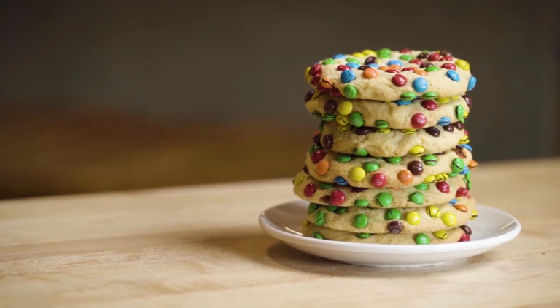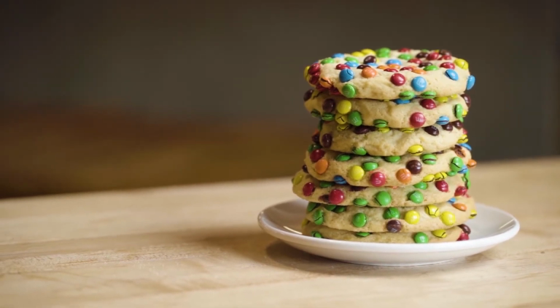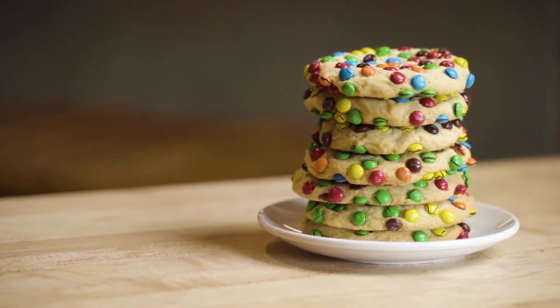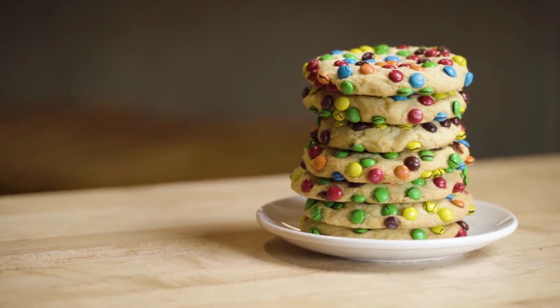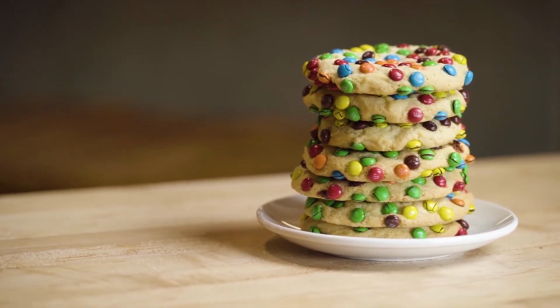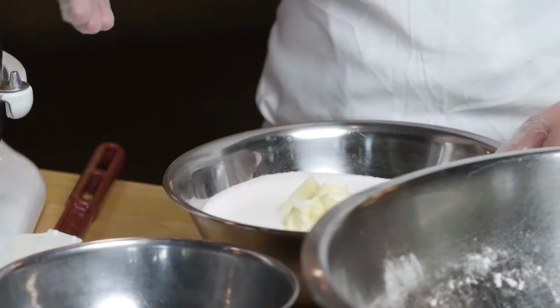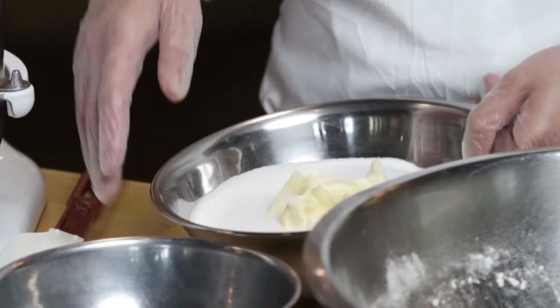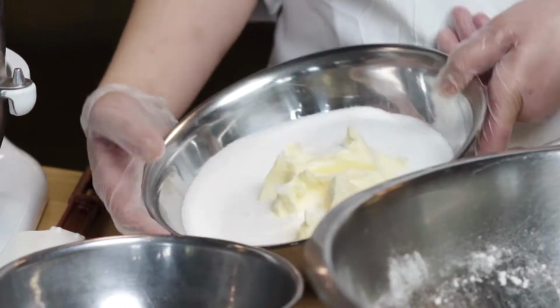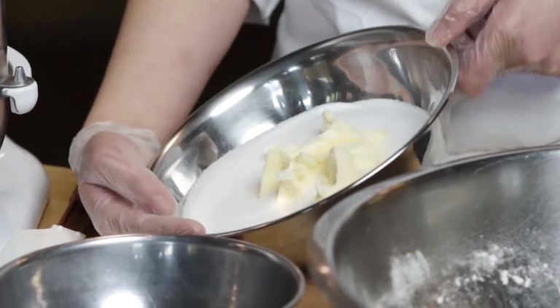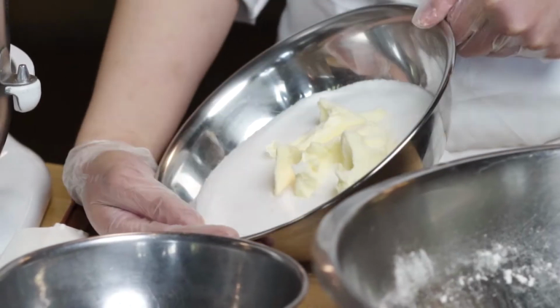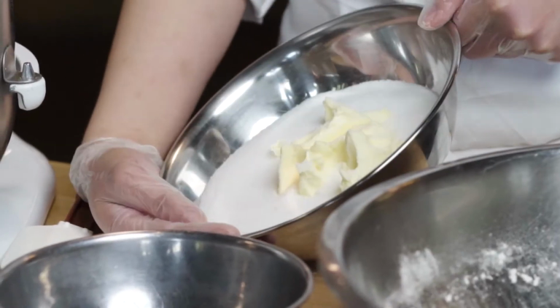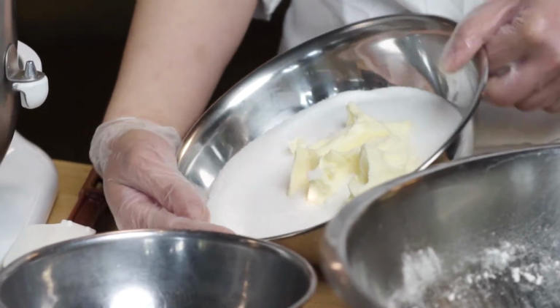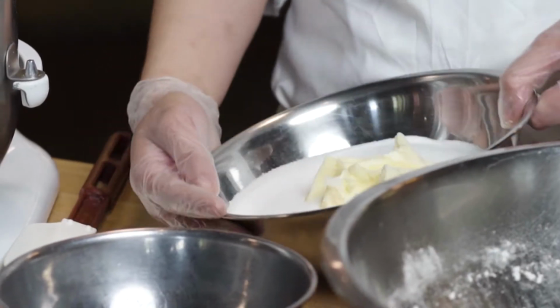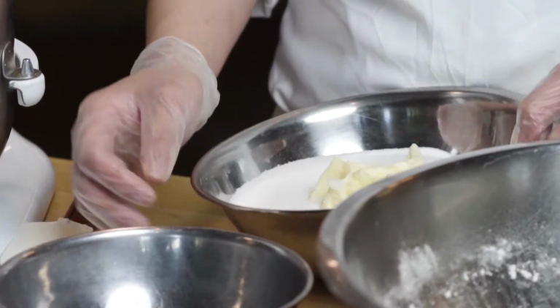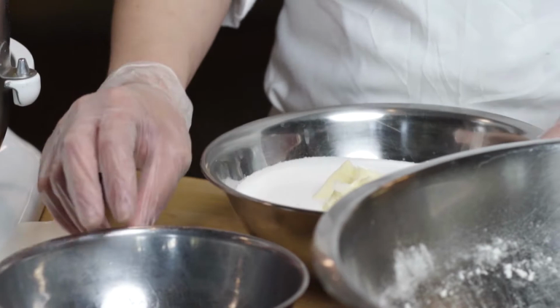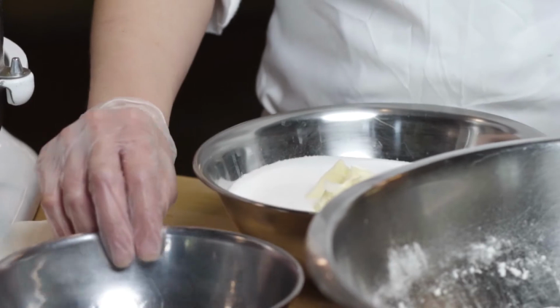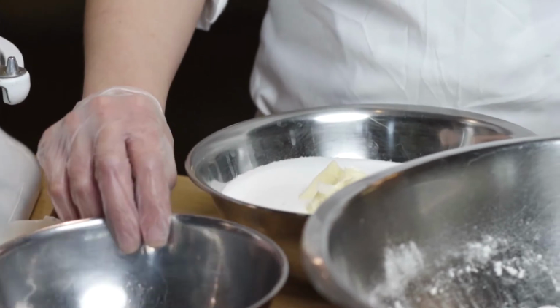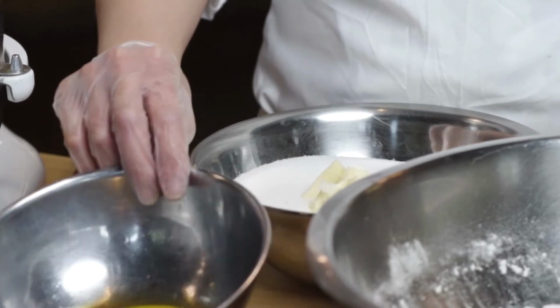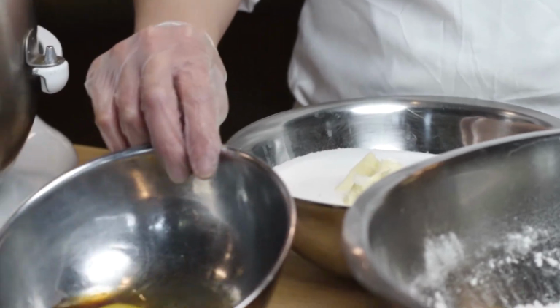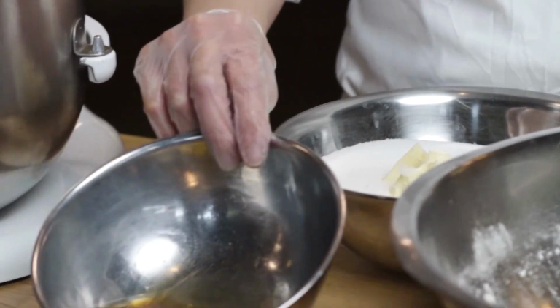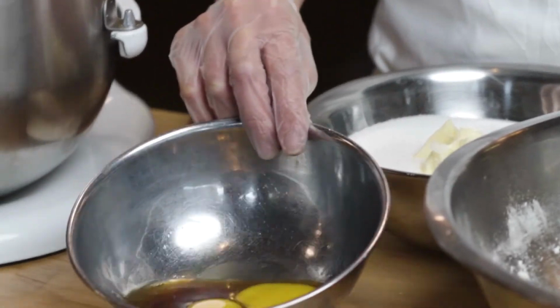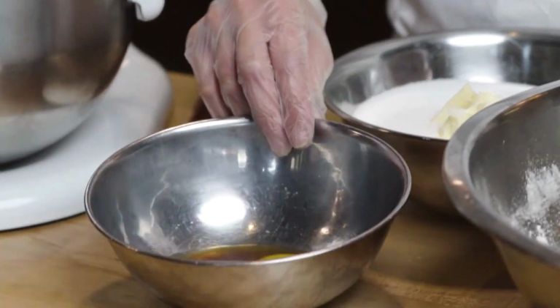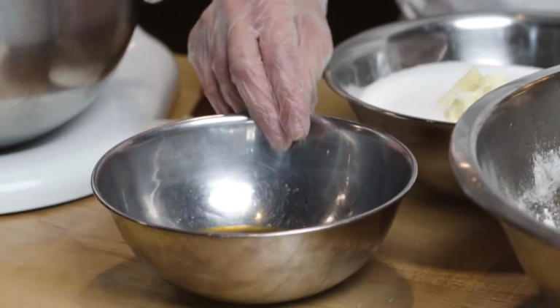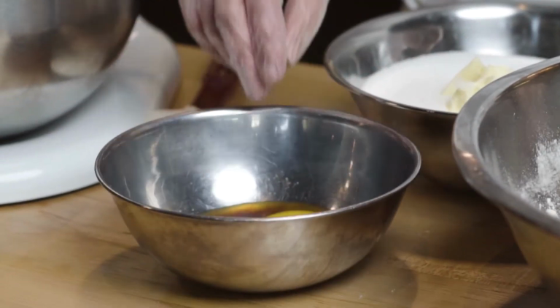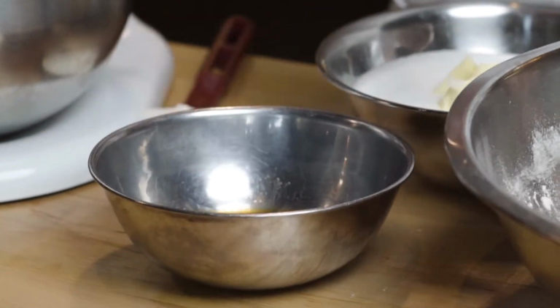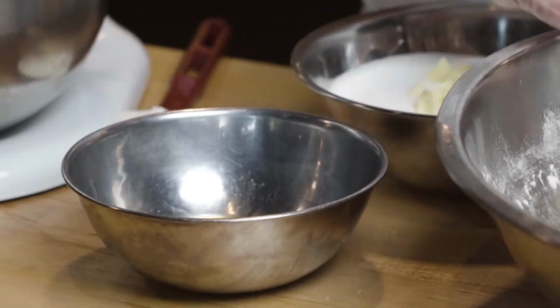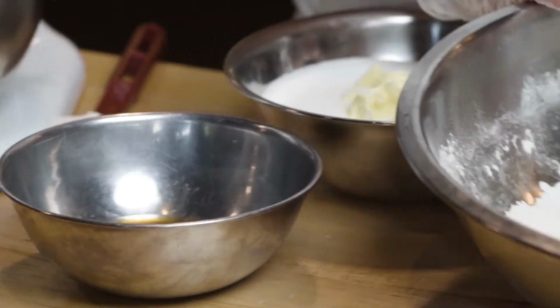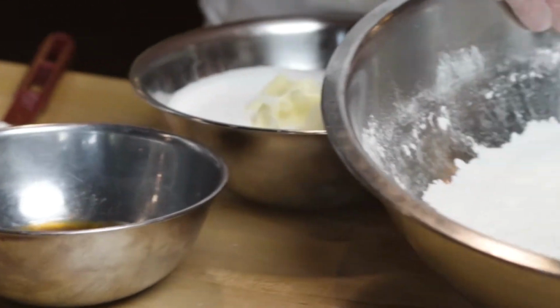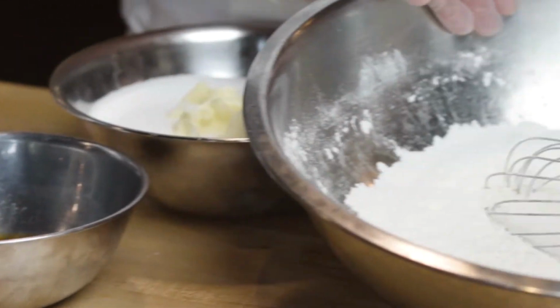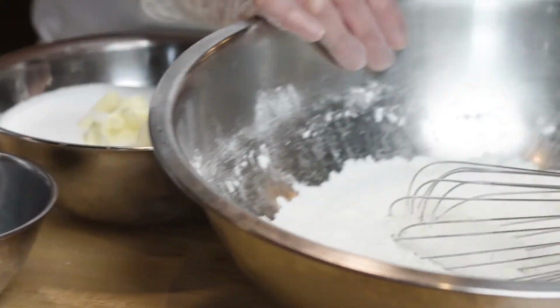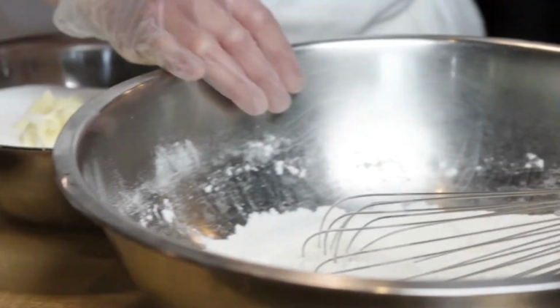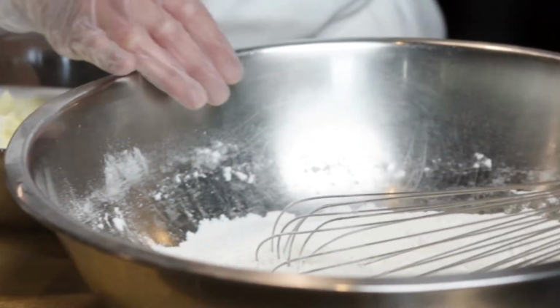So we have our butter and sugar, we have our eggs and vanilla, and we have all our dry ingredients.